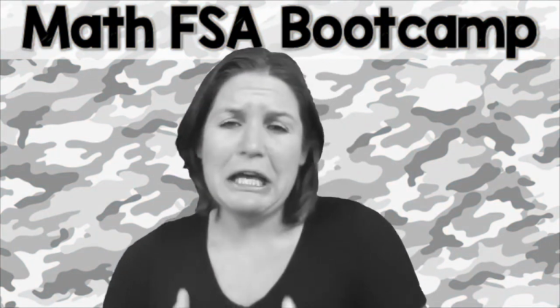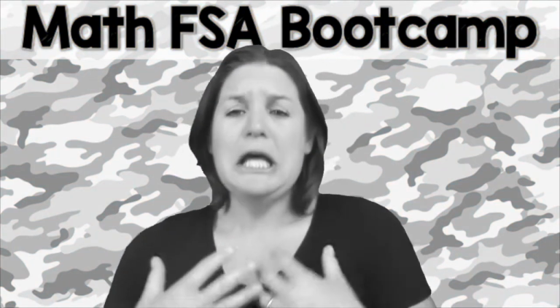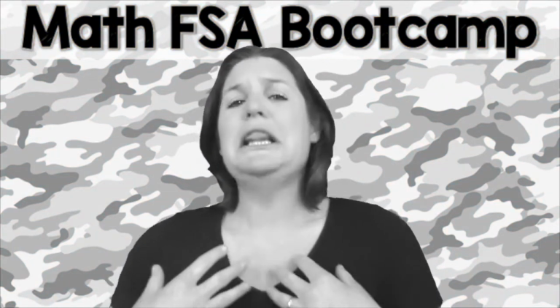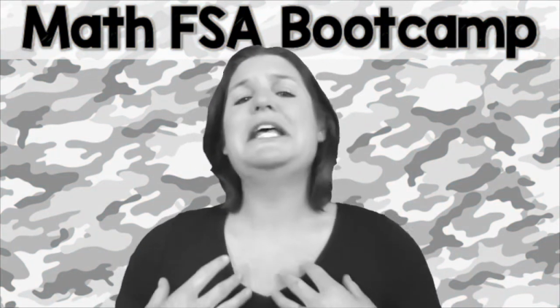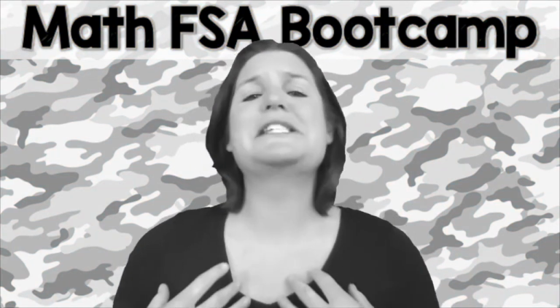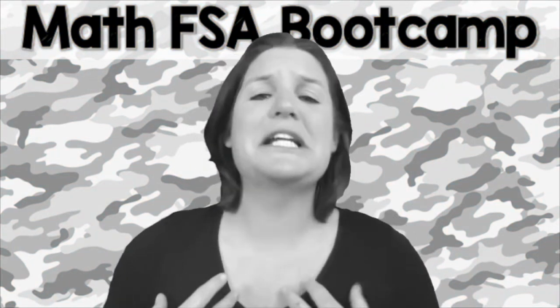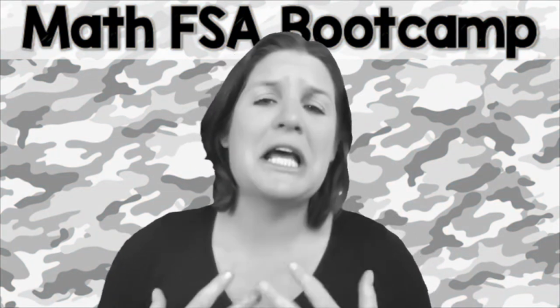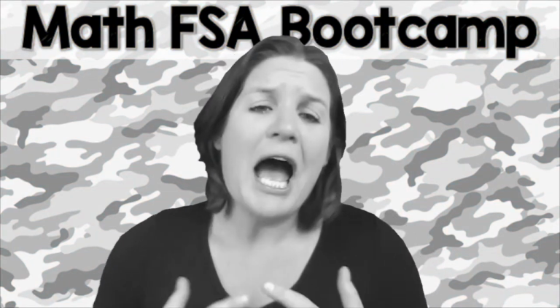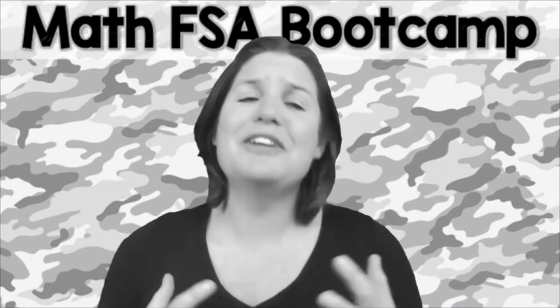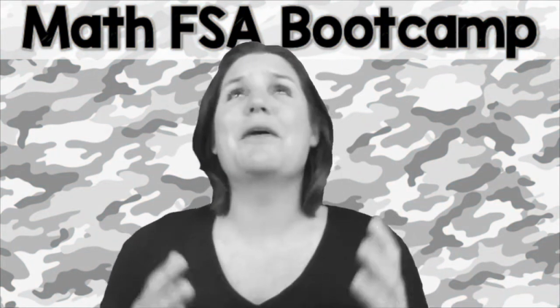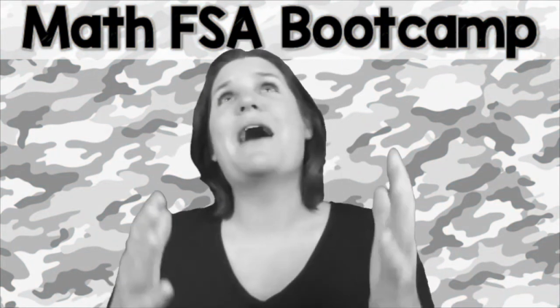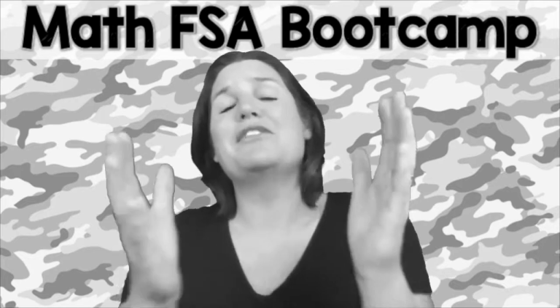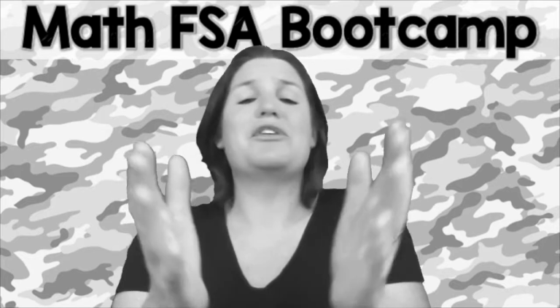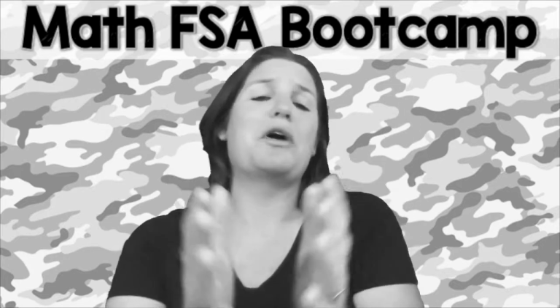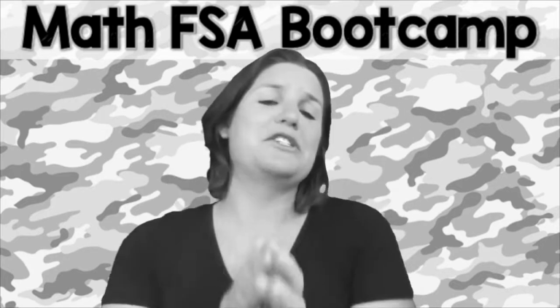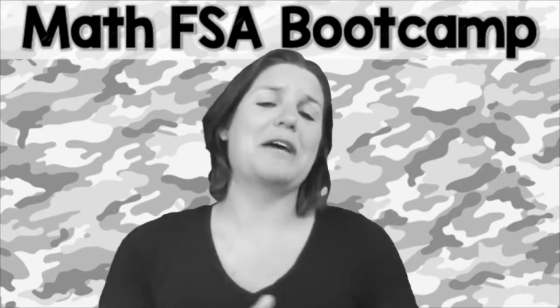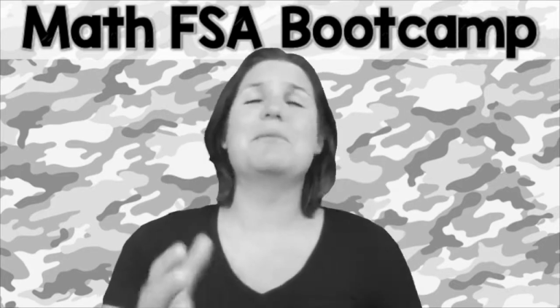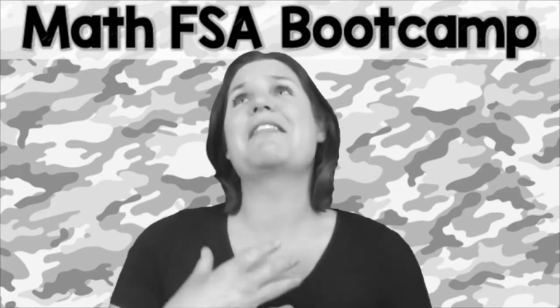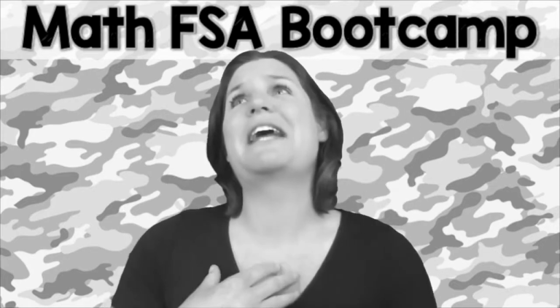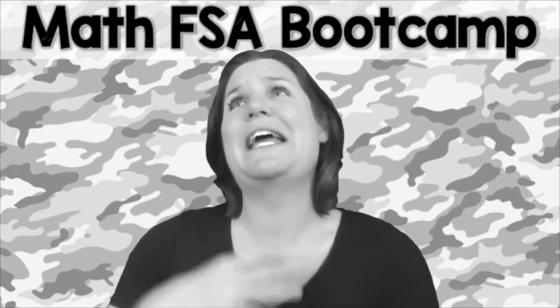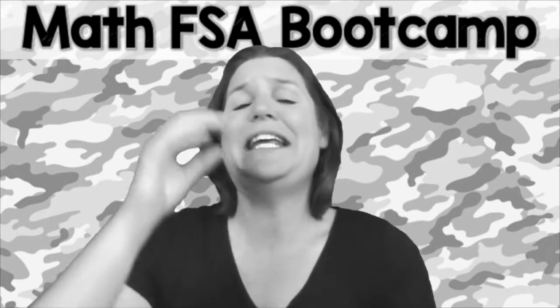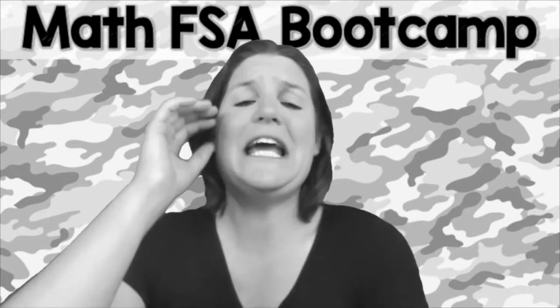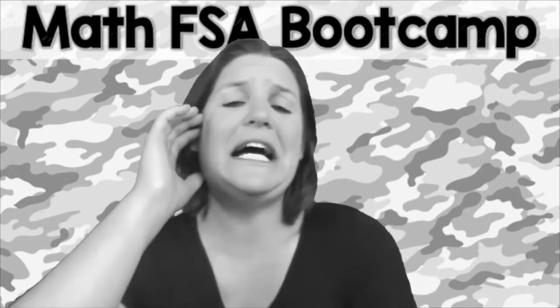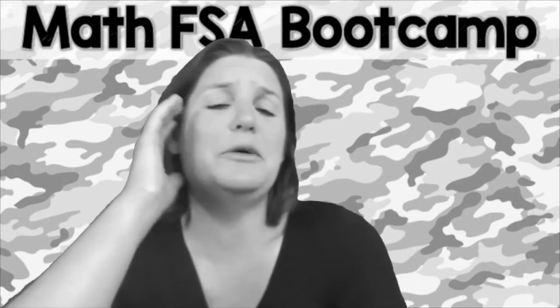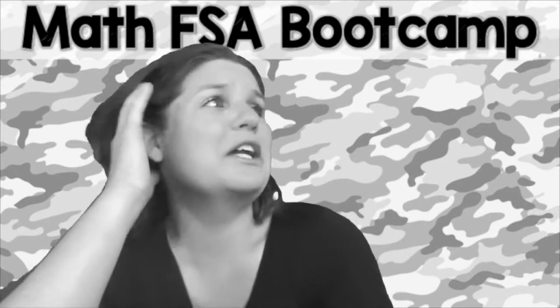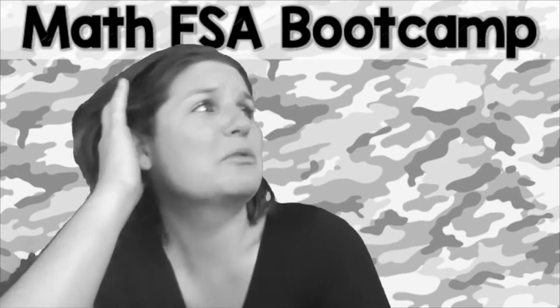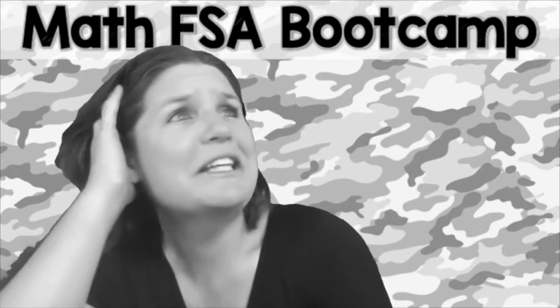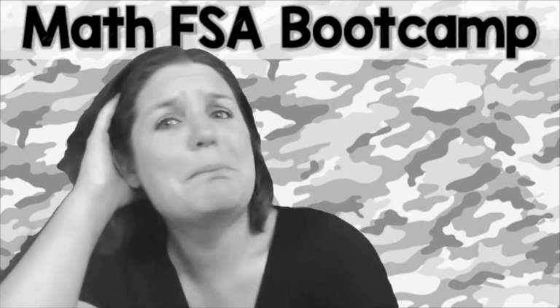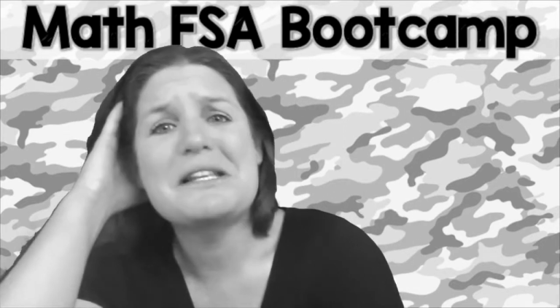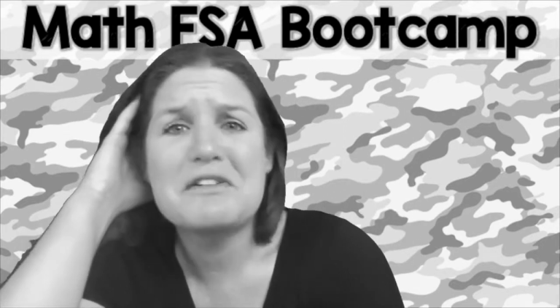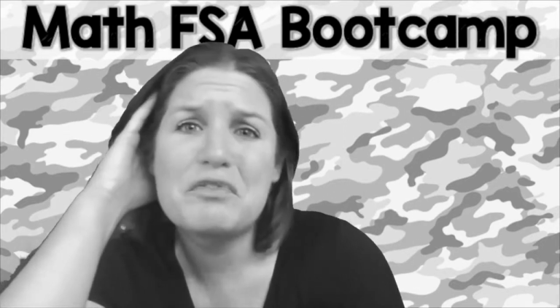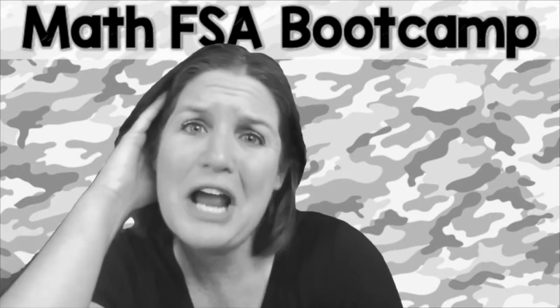Listen, I know that math is your jam, but math and I — yeah, we're not really the best of friends.